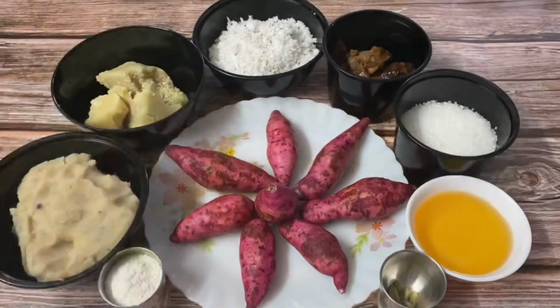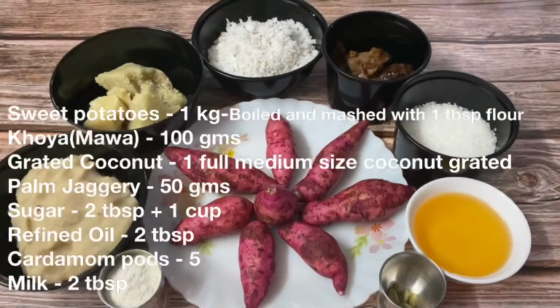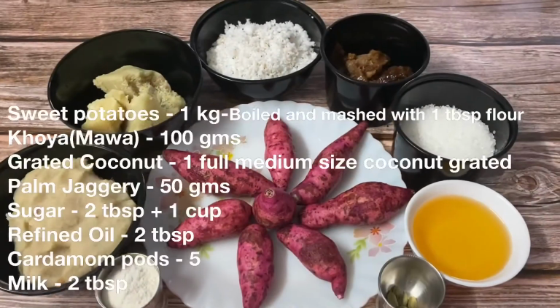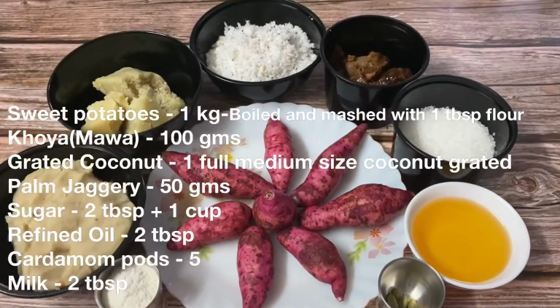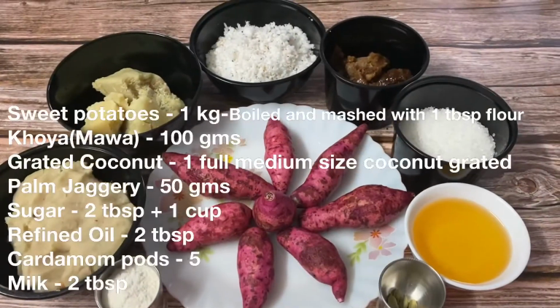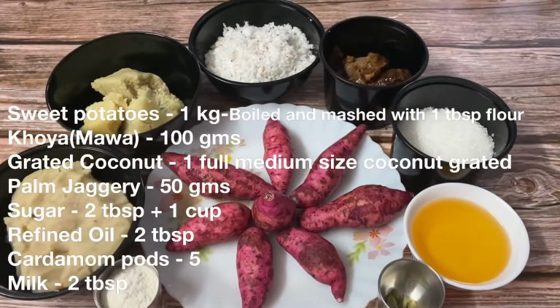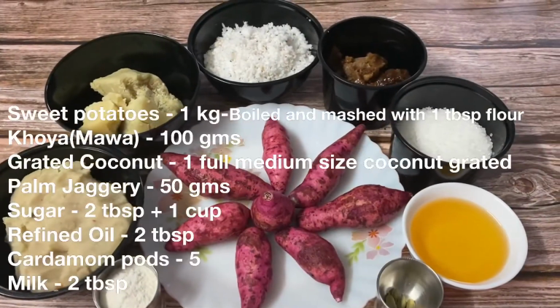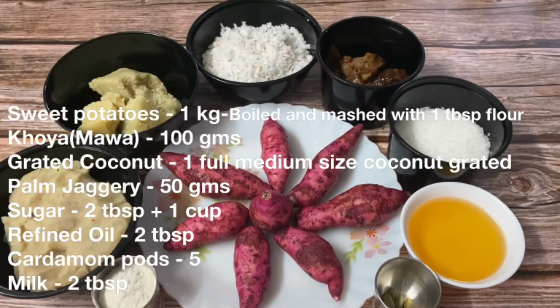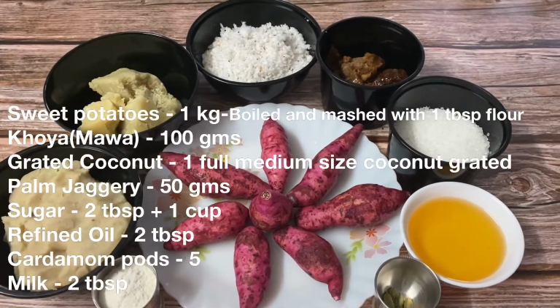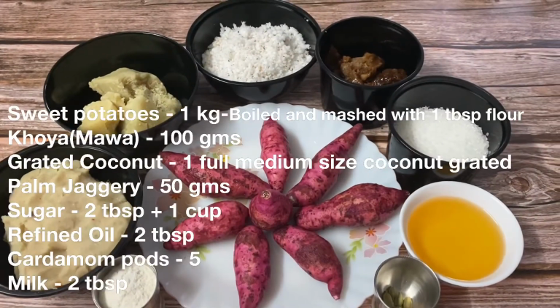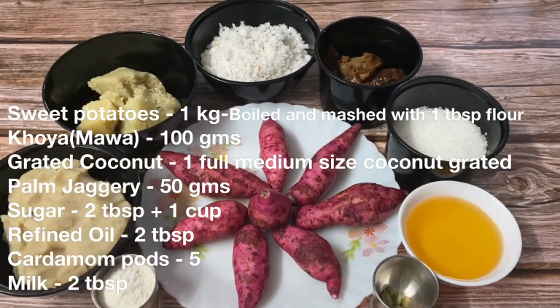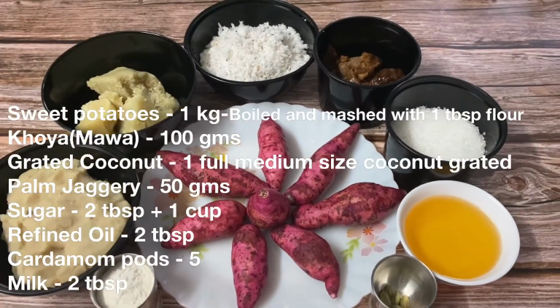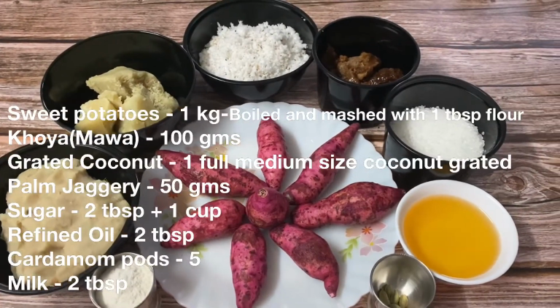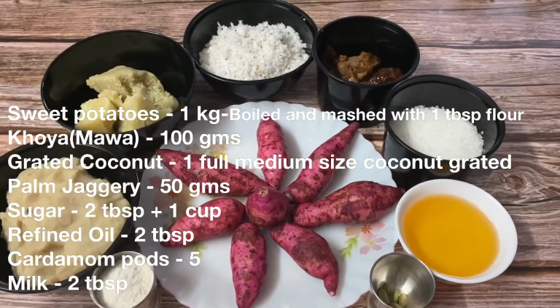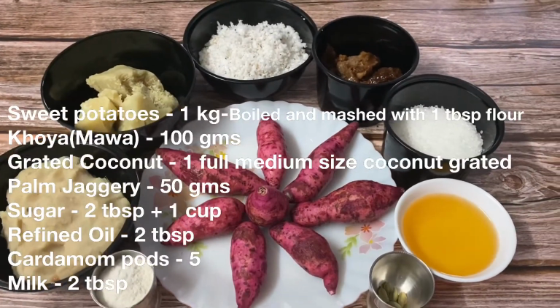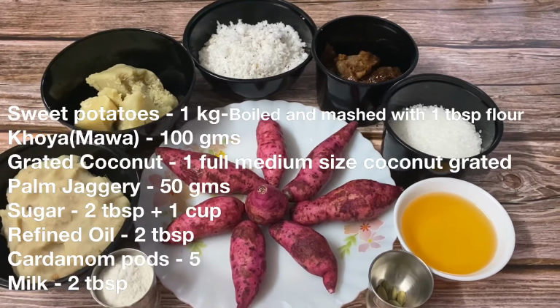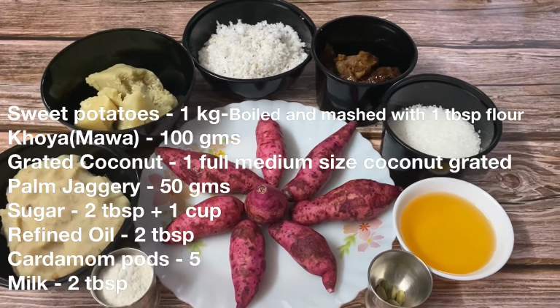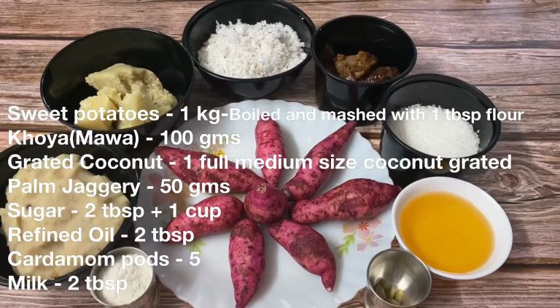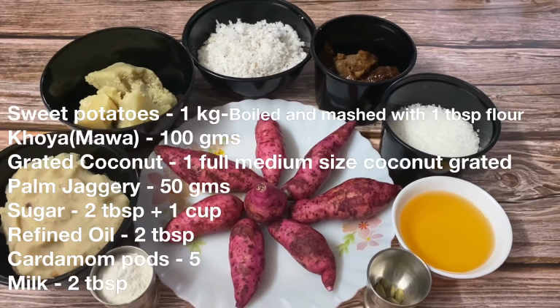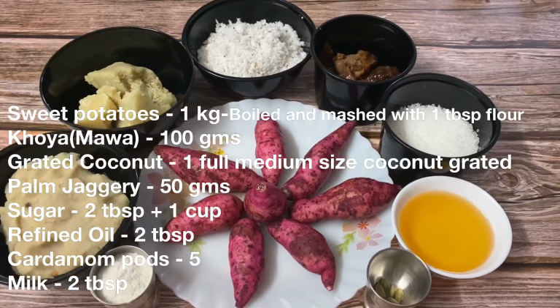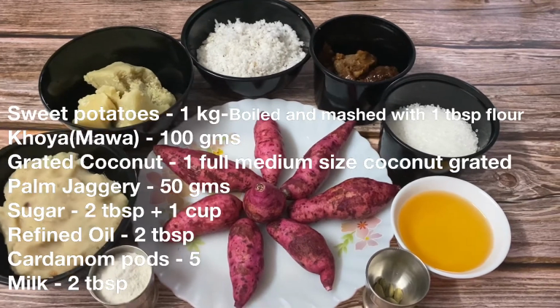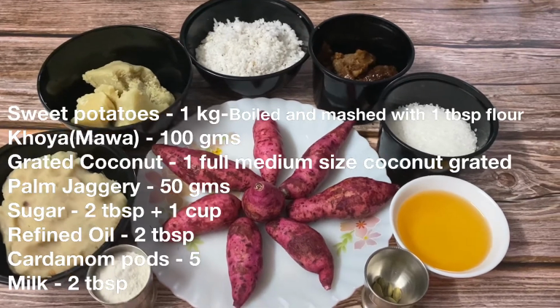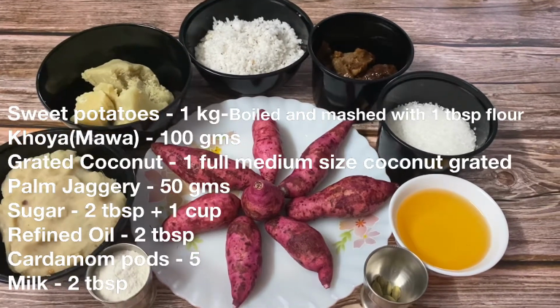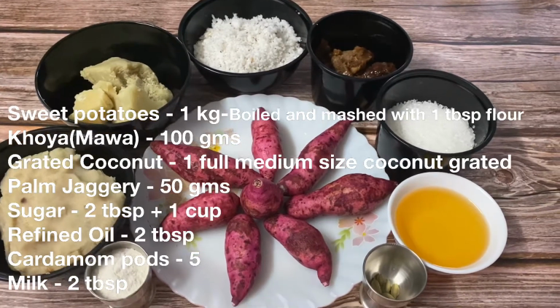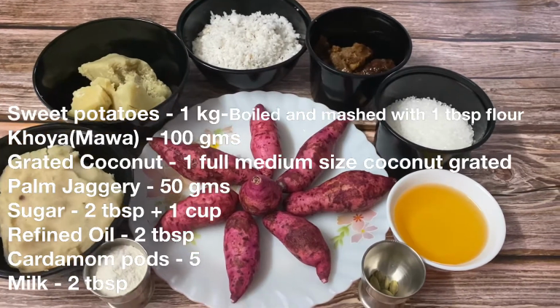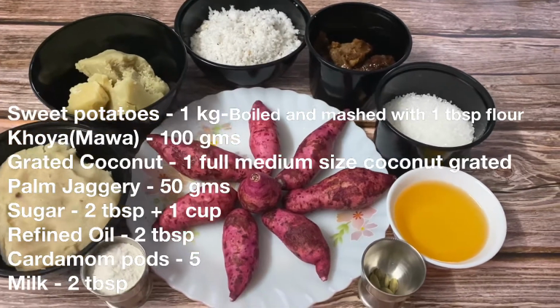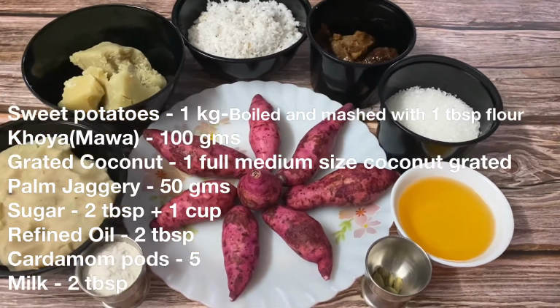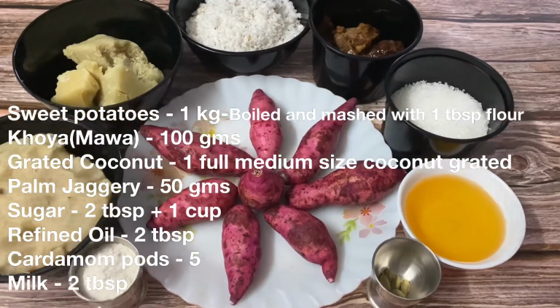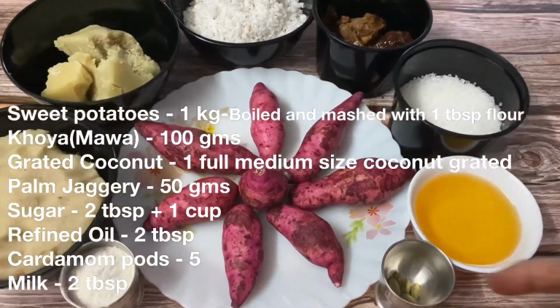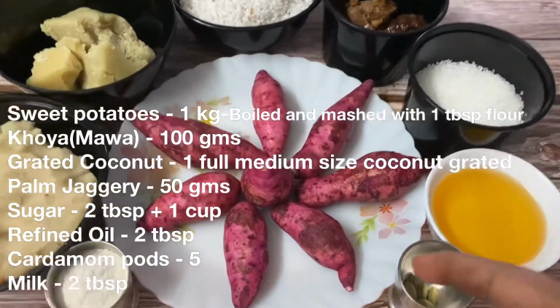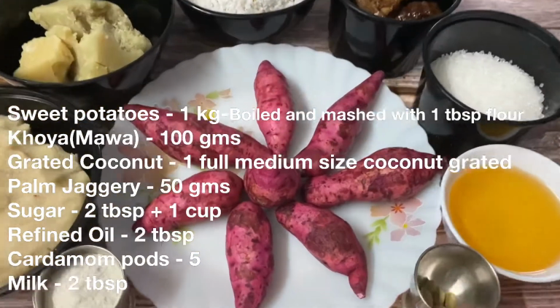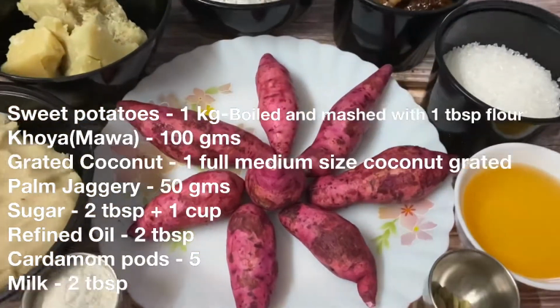Today I am looking at the Ranga Alu. We are looking at the Ranga Alu.